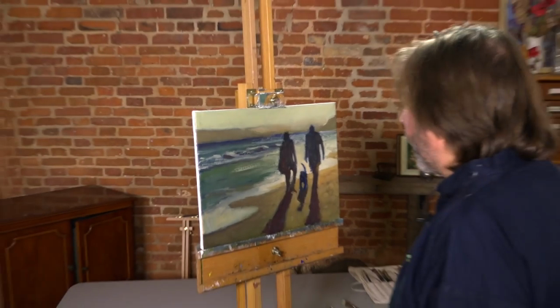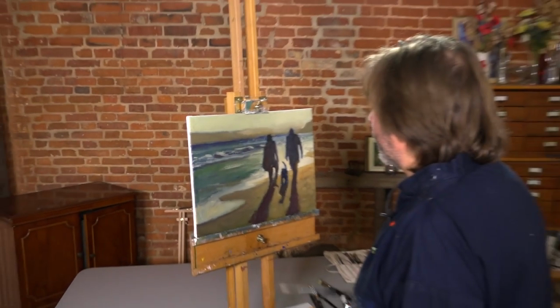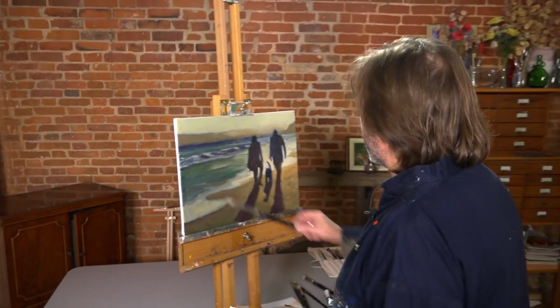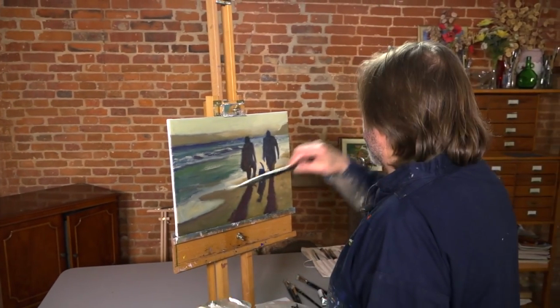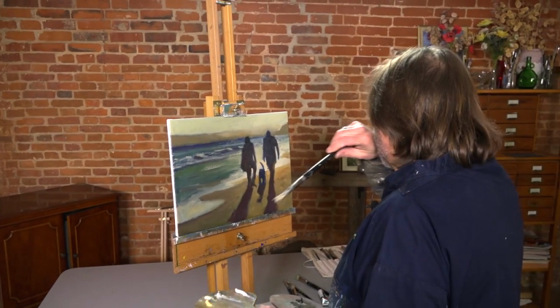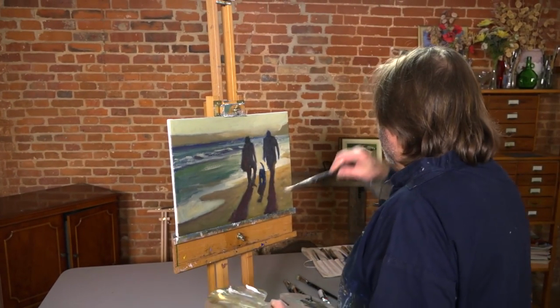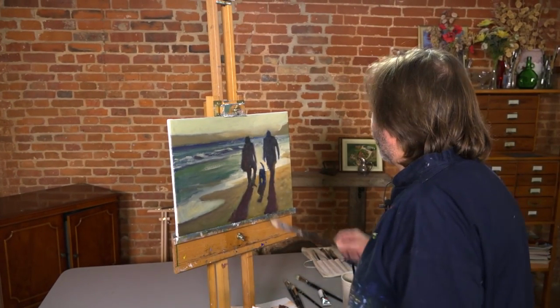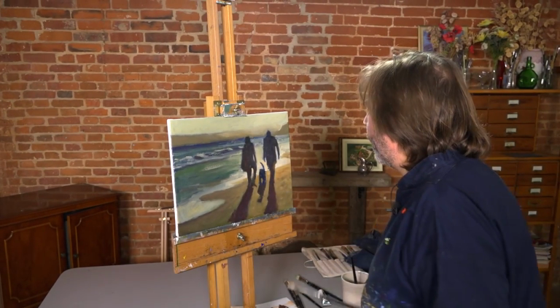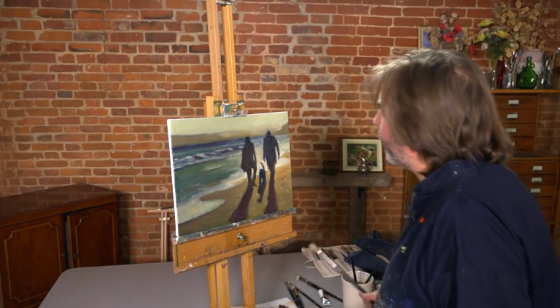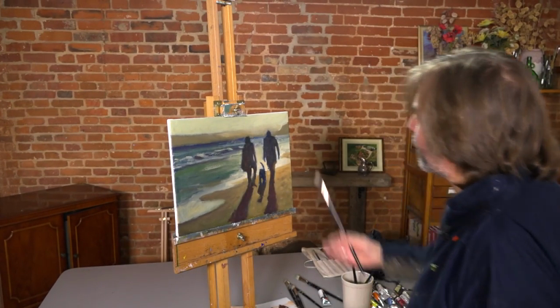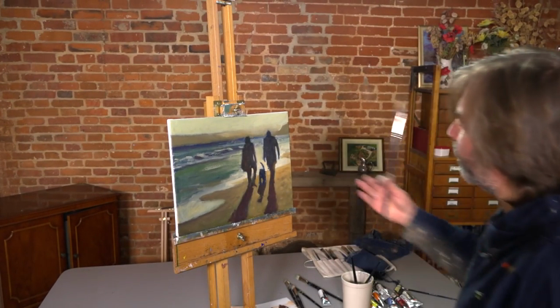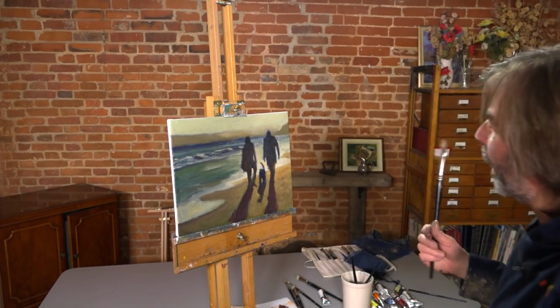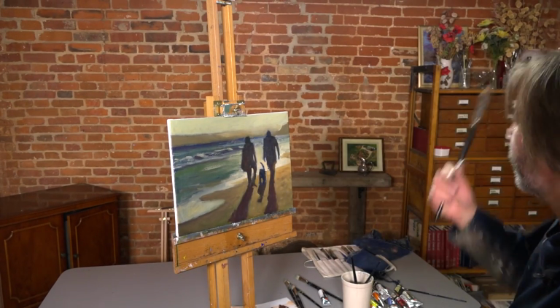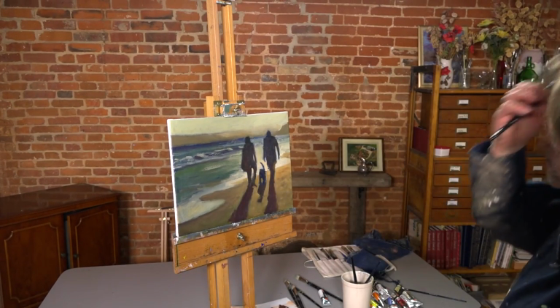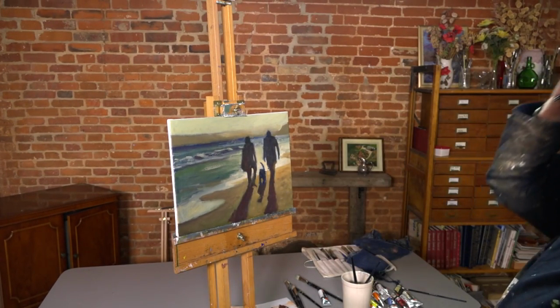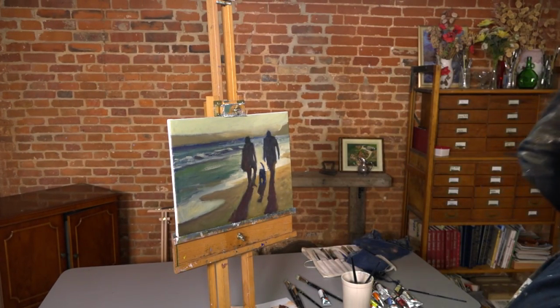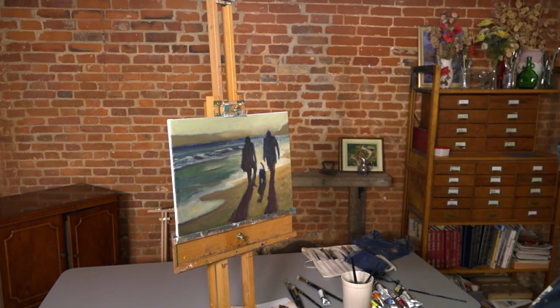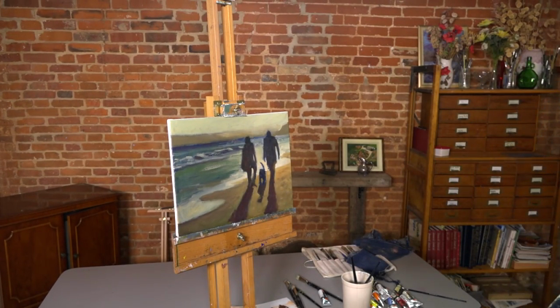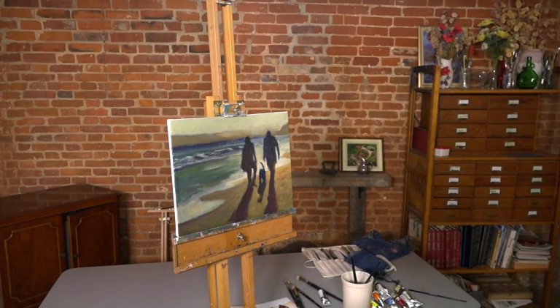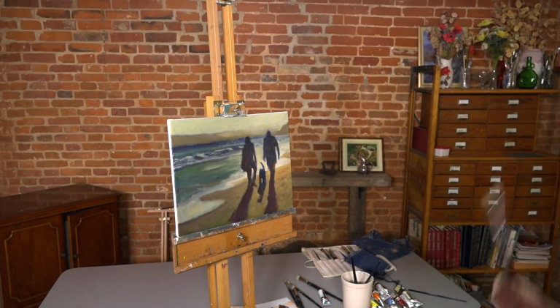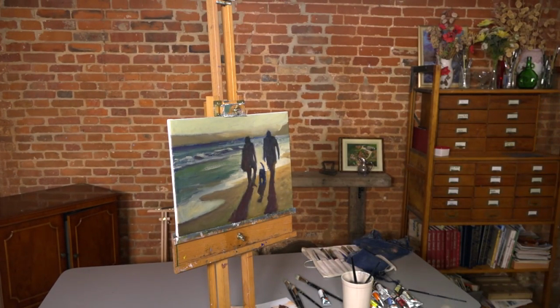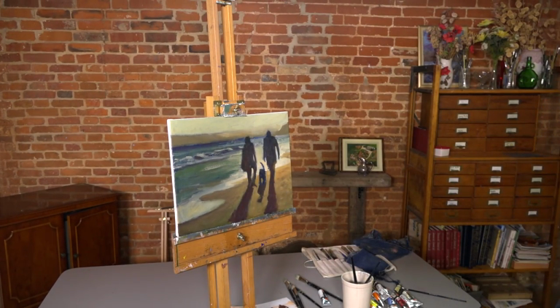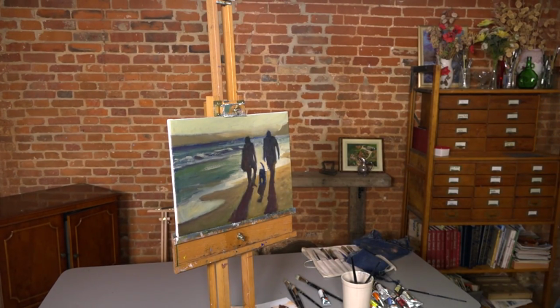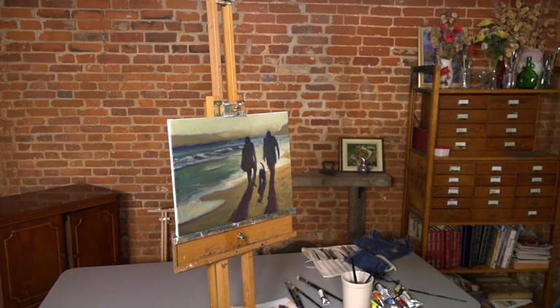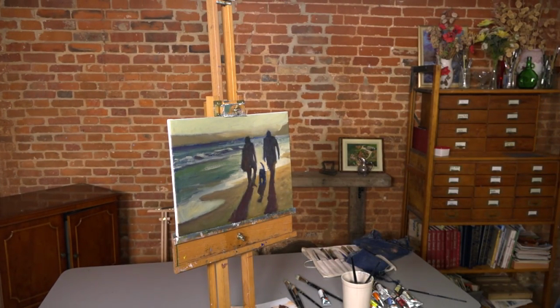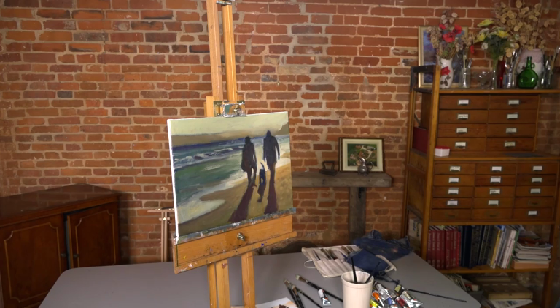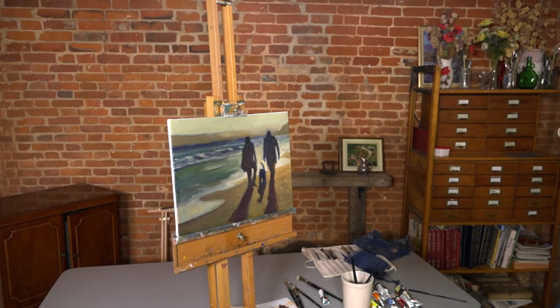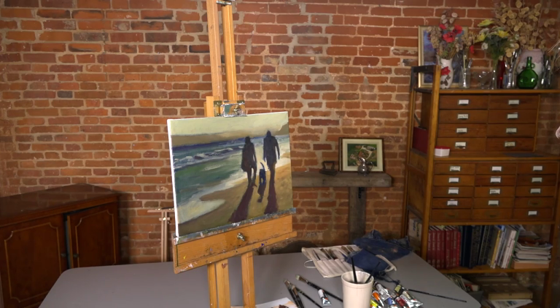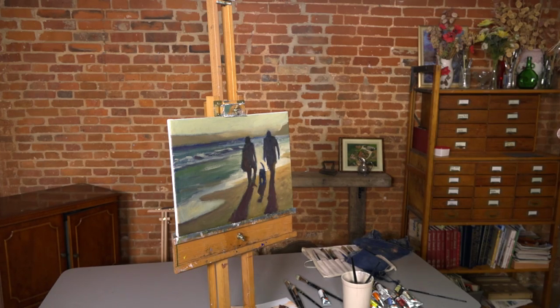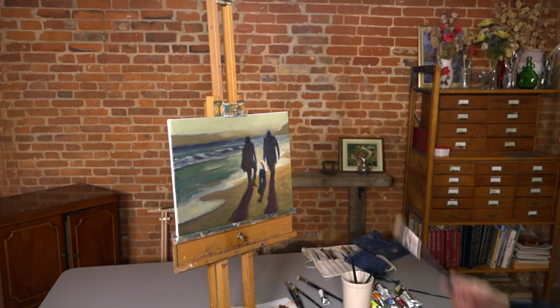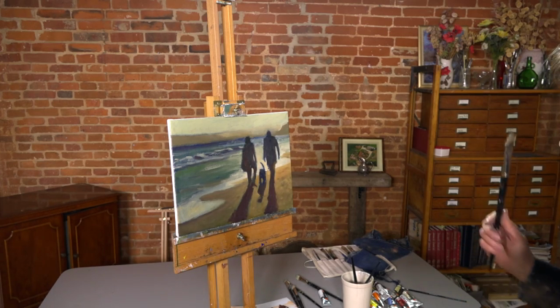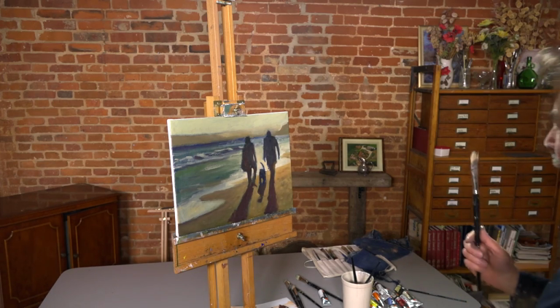Right, now let's just have a look around. I'm going to step back from the painting a little and just see if there's anything that really glares at me.